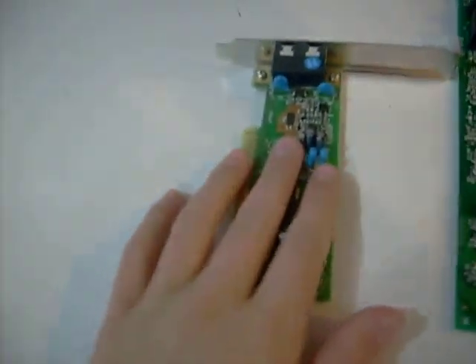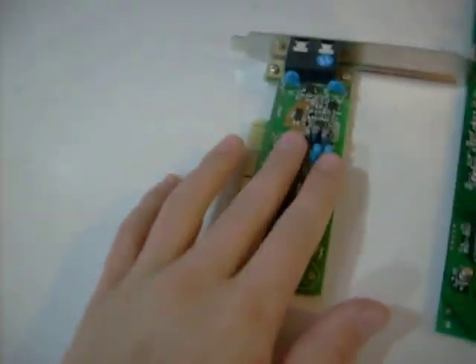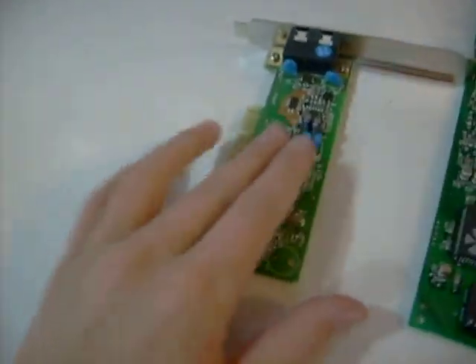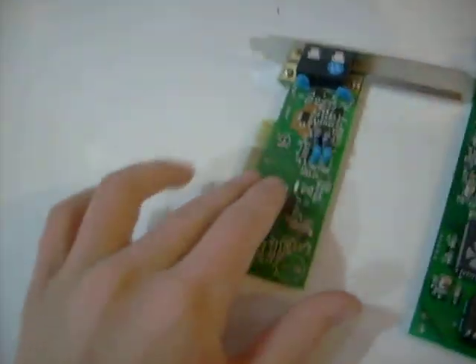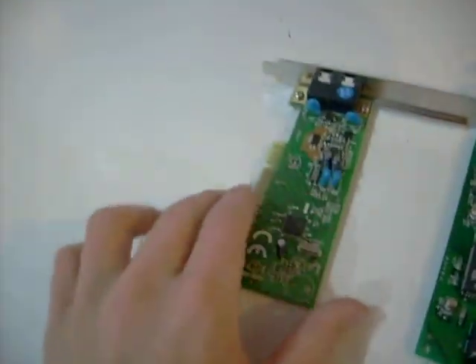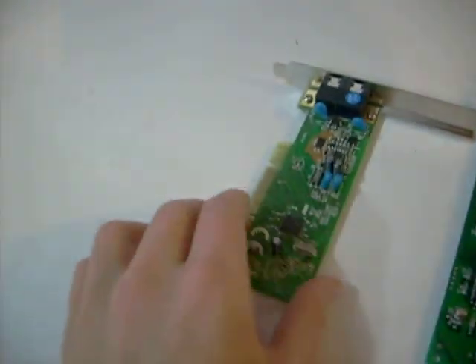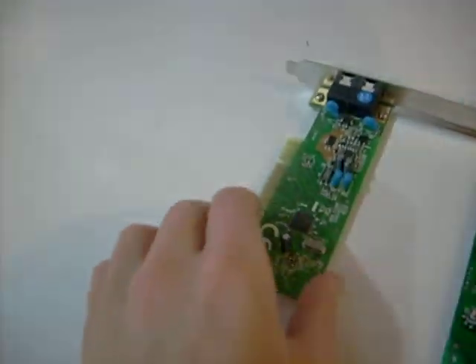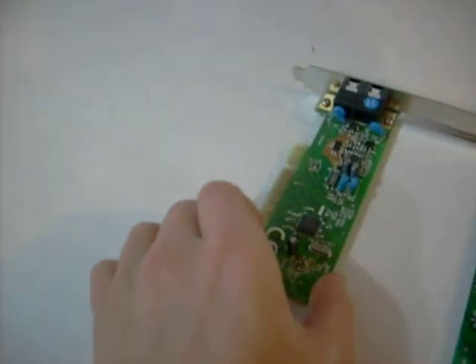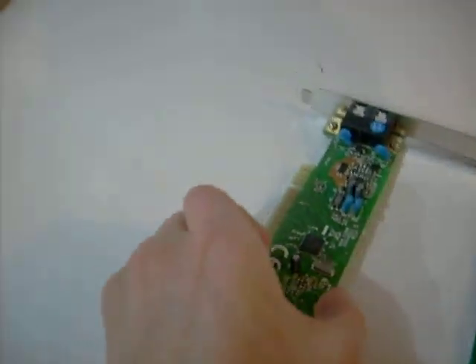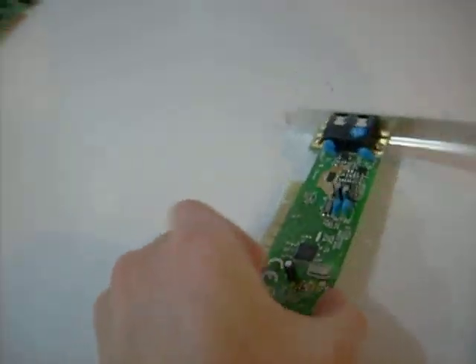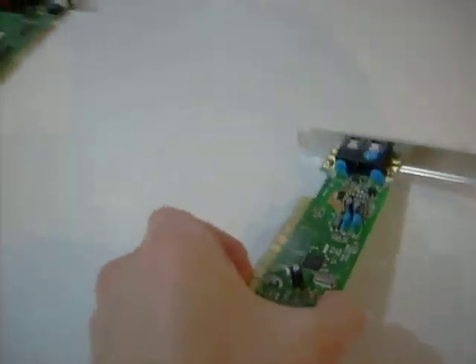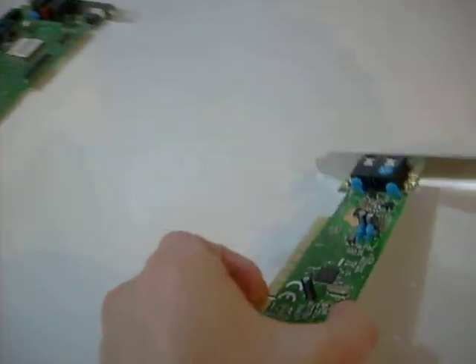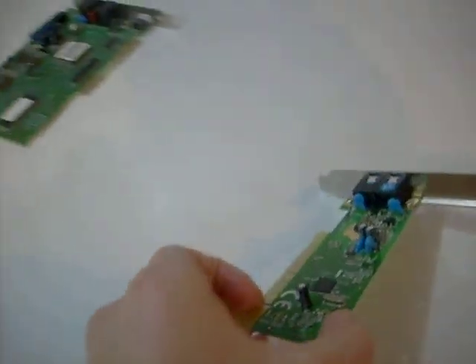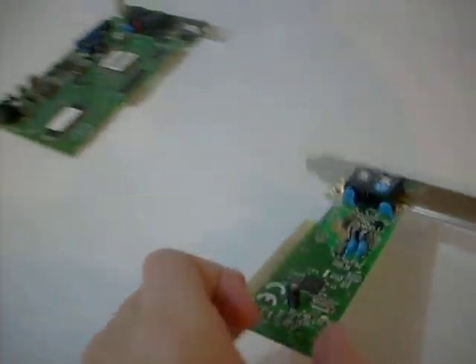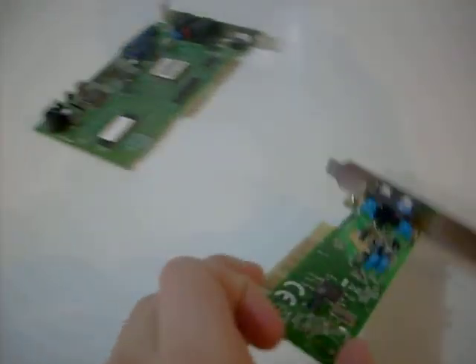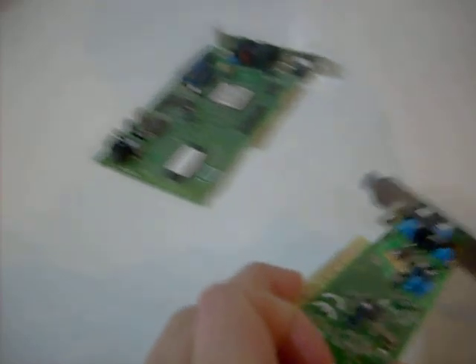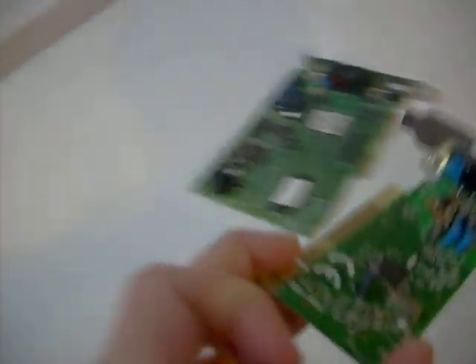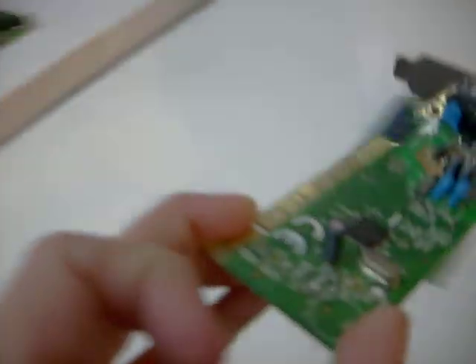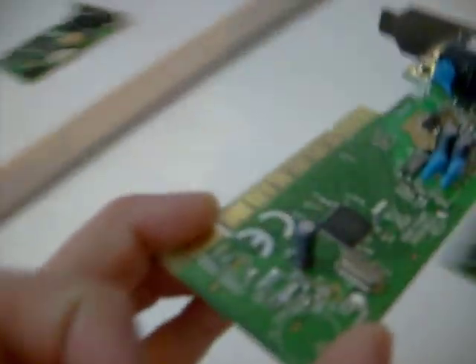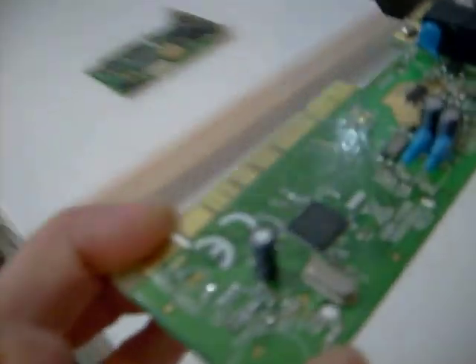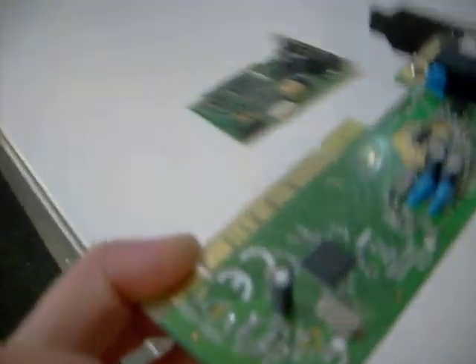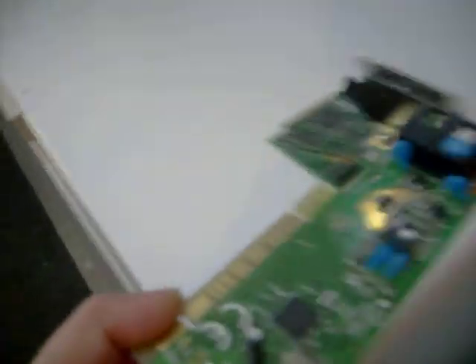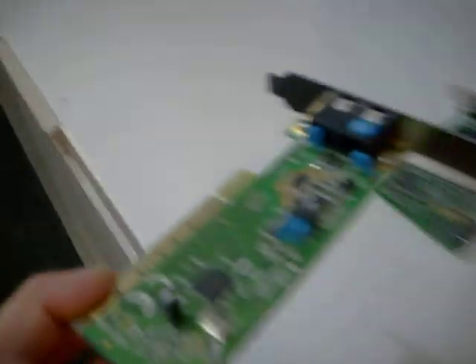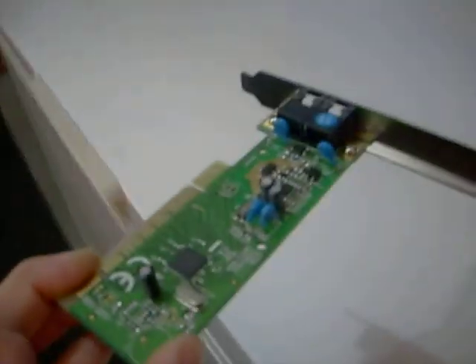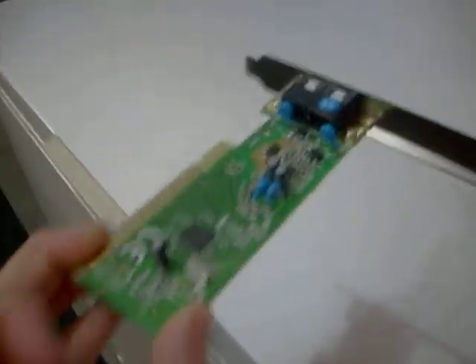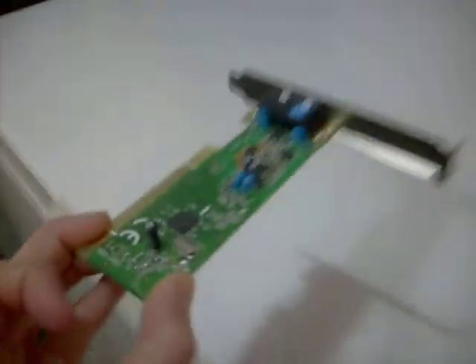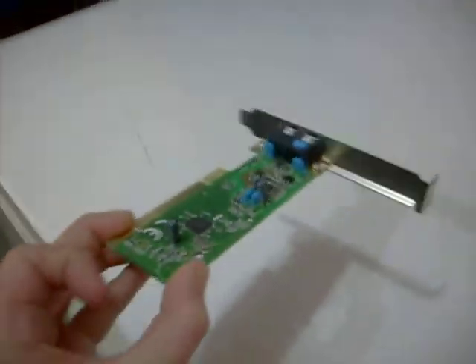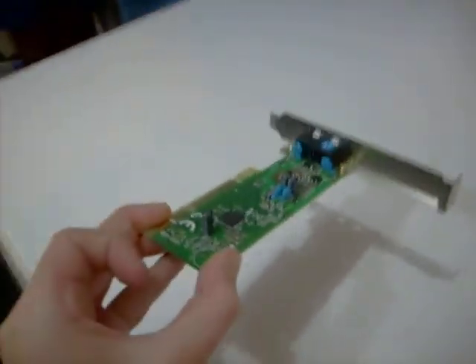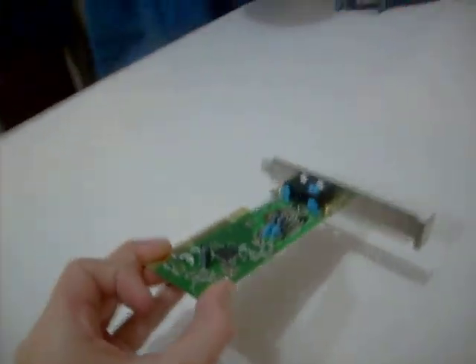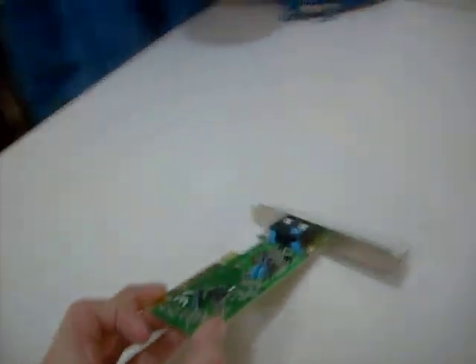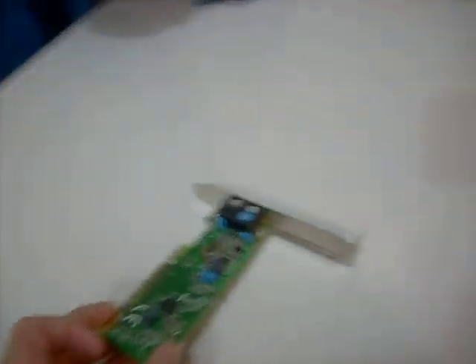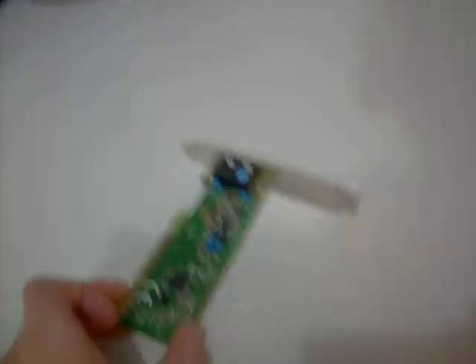Thanks for watching — the history of modems.